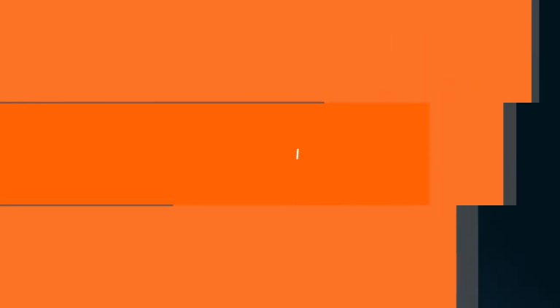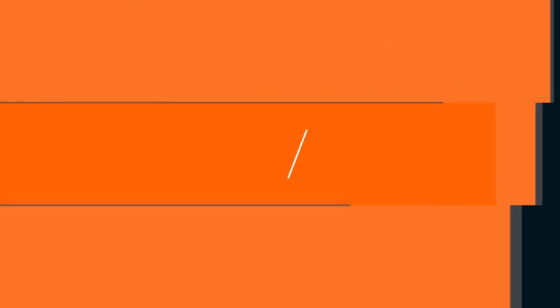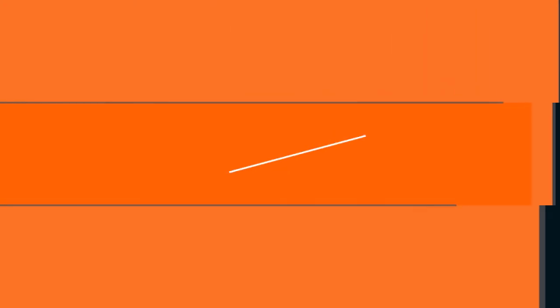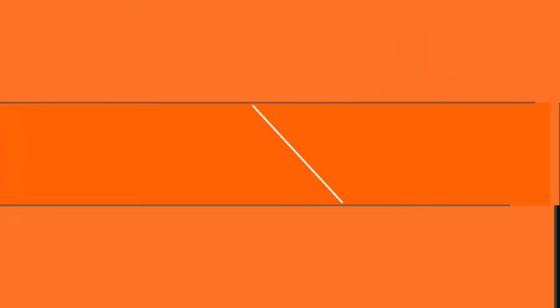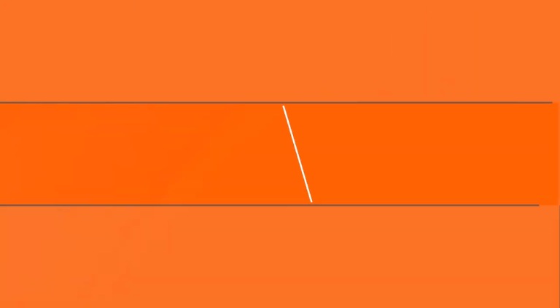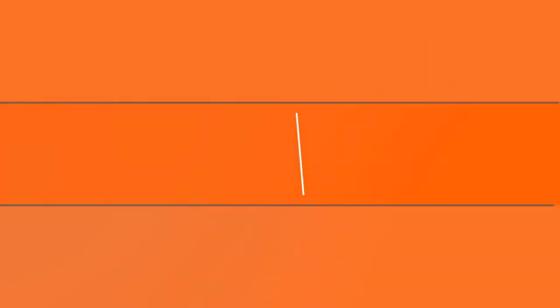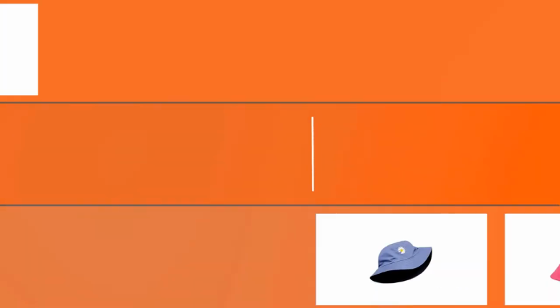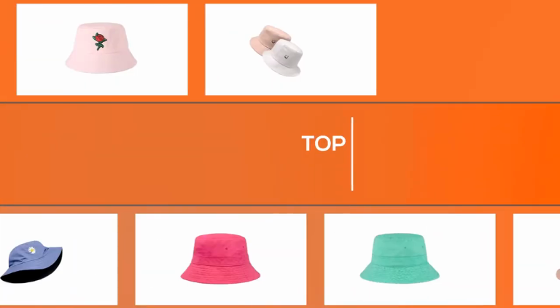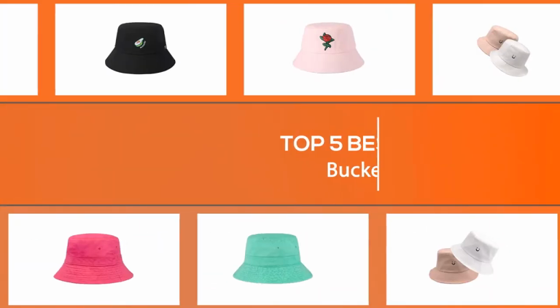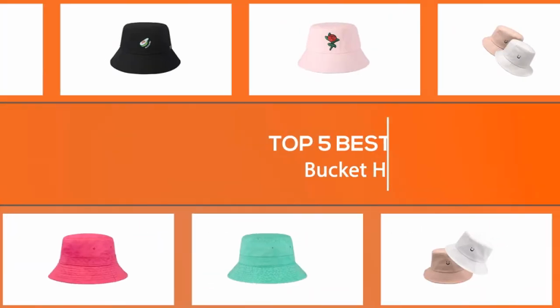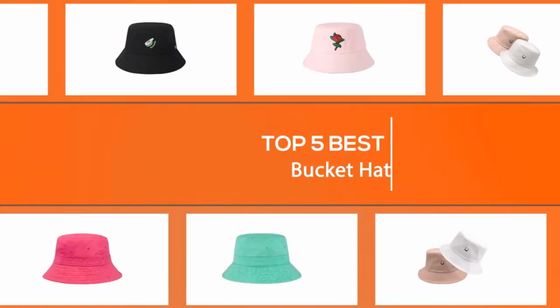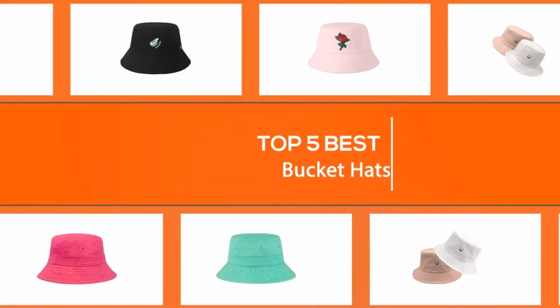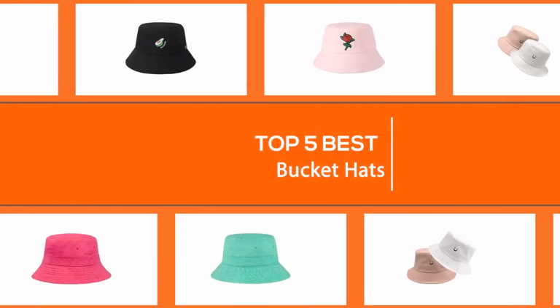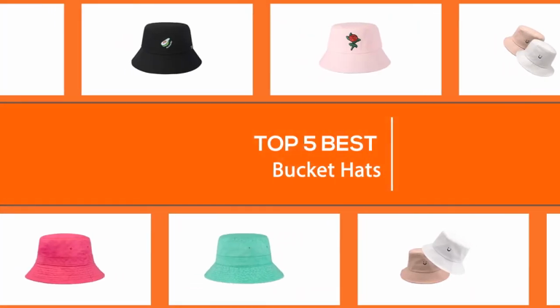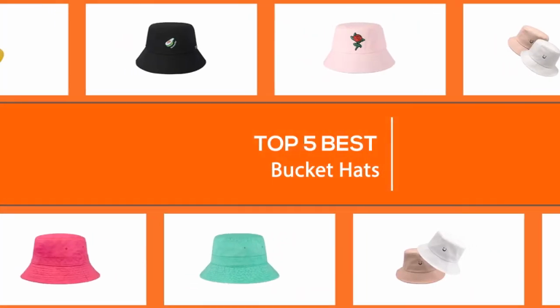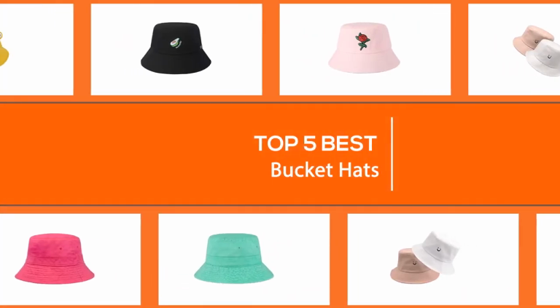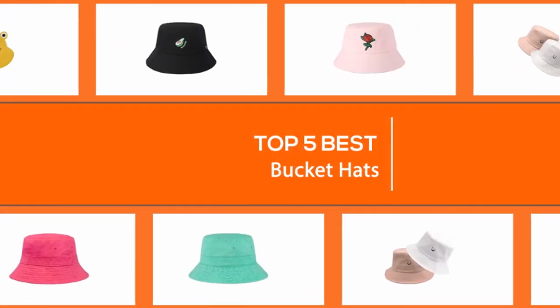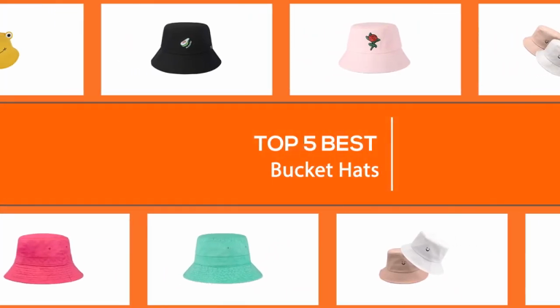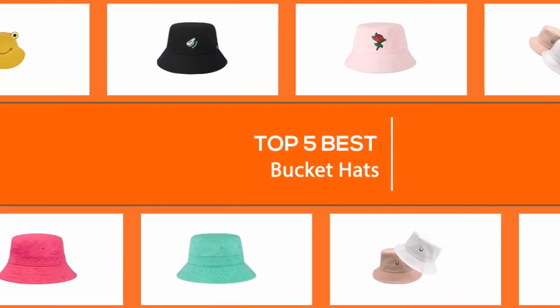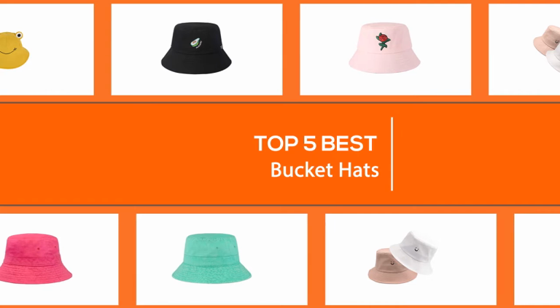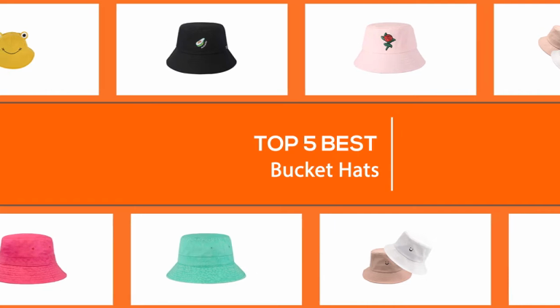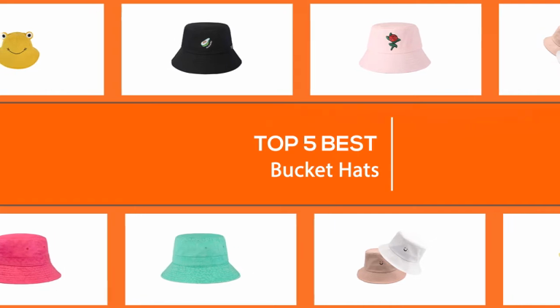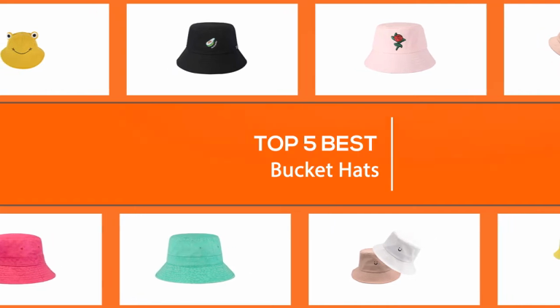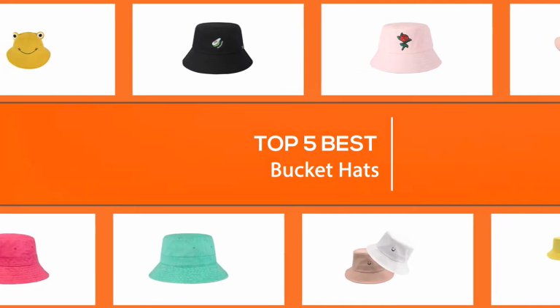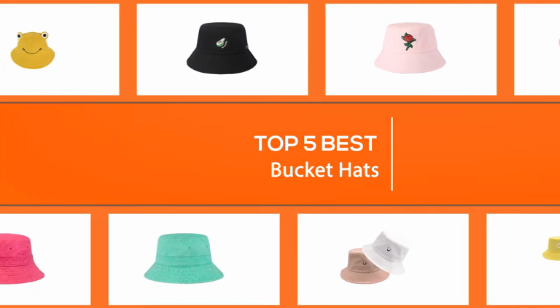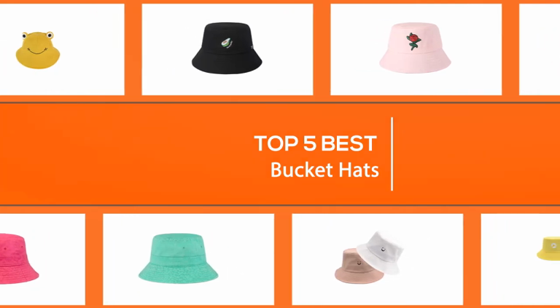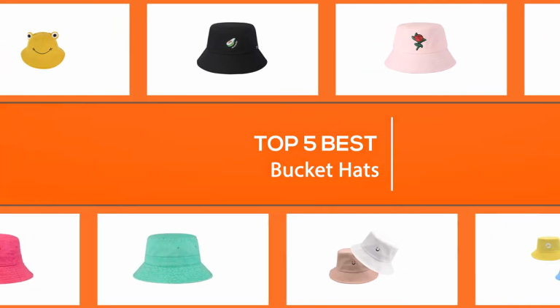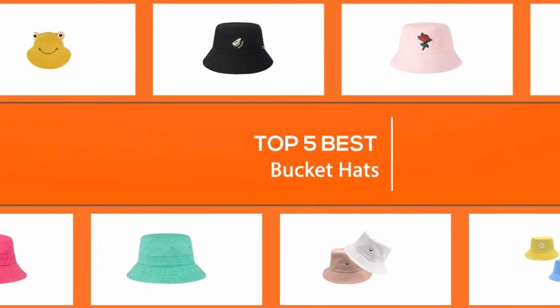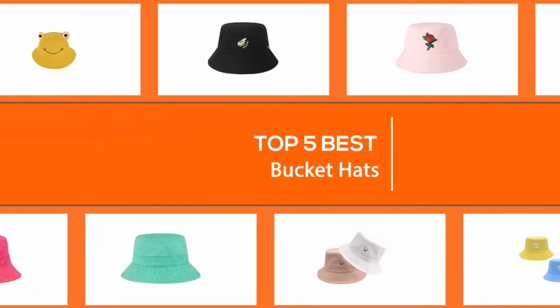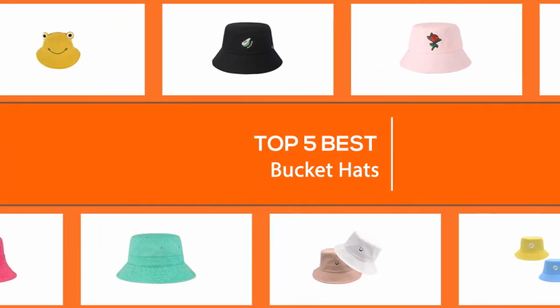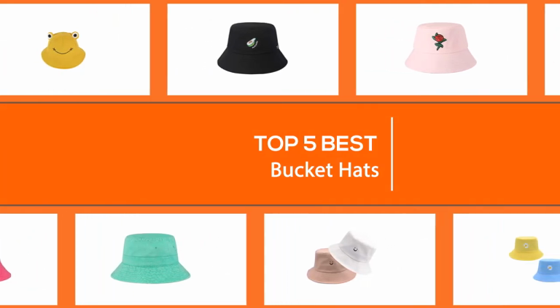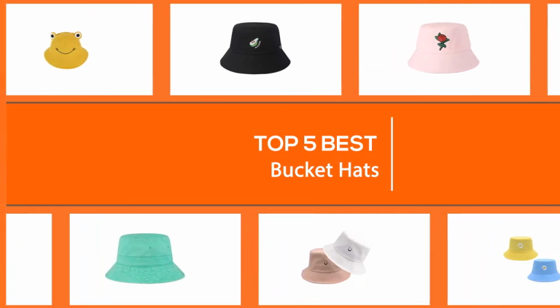In this video, we'll show the five best bucket hats on the market. Let's dive into the video to find the suitable one for you.